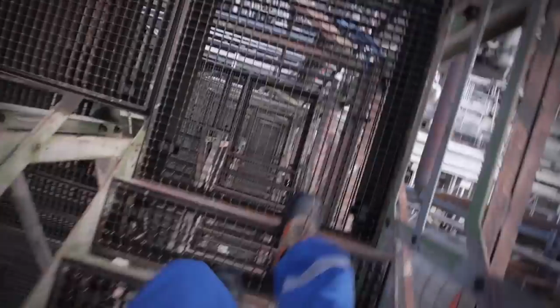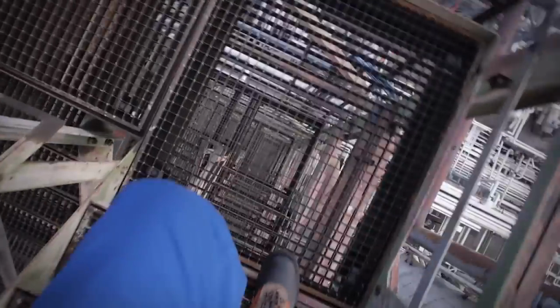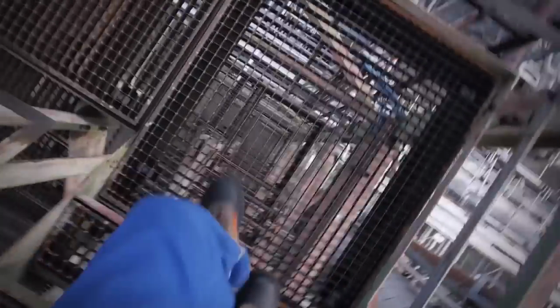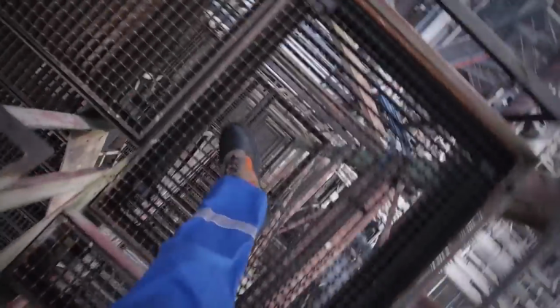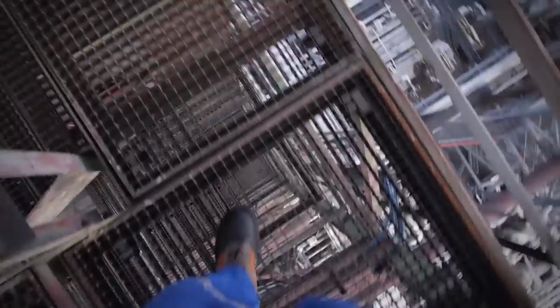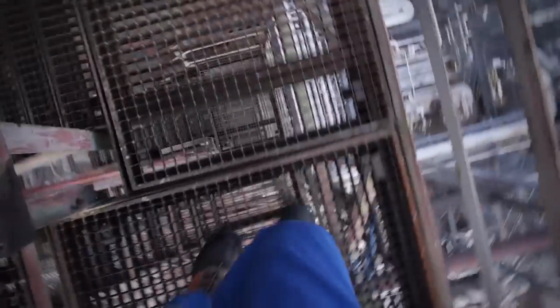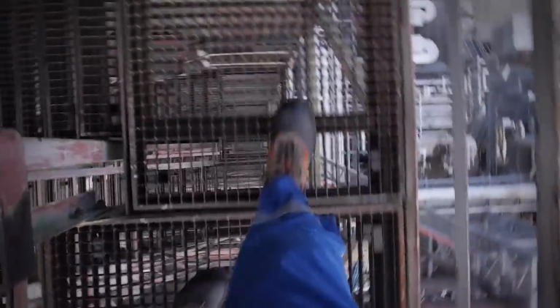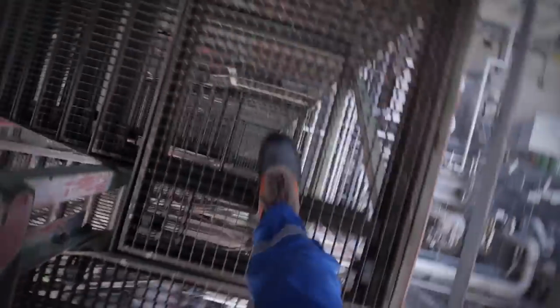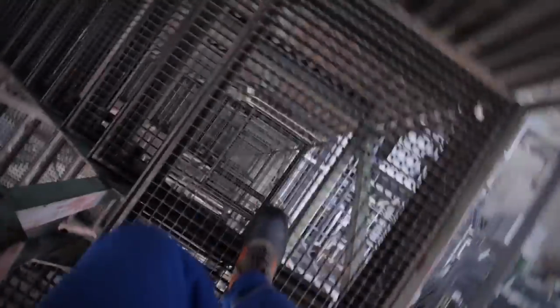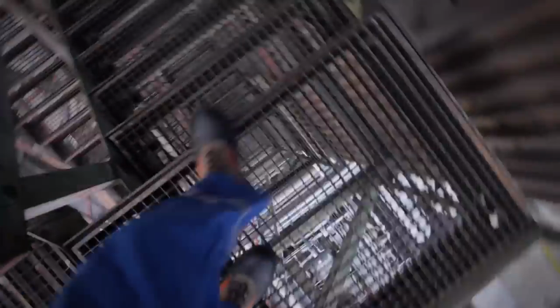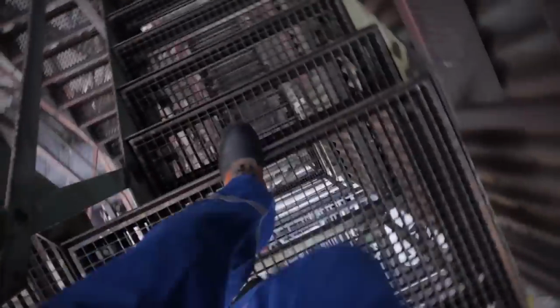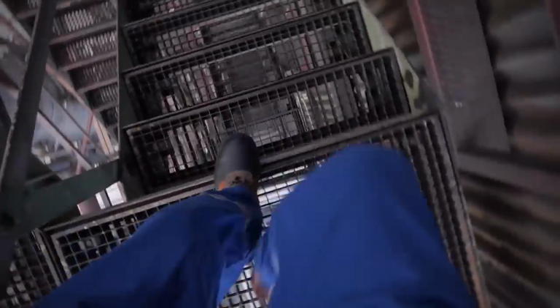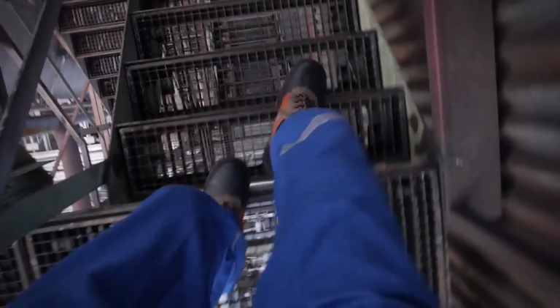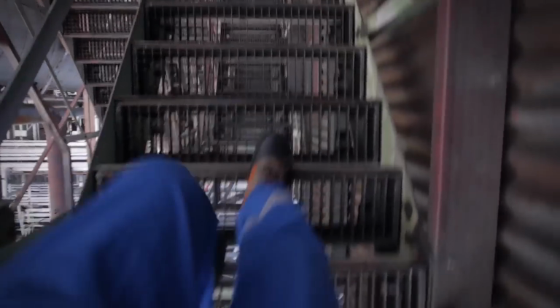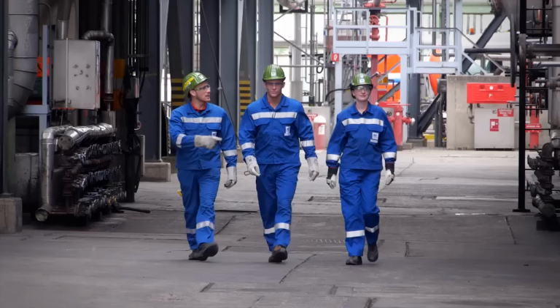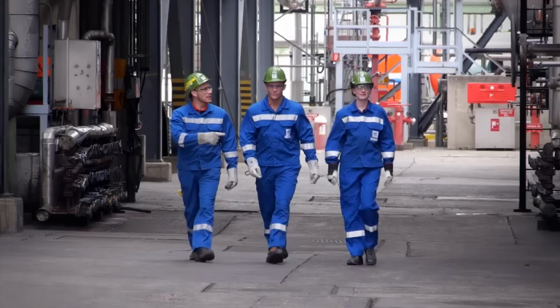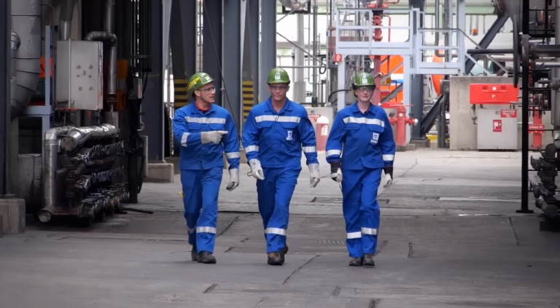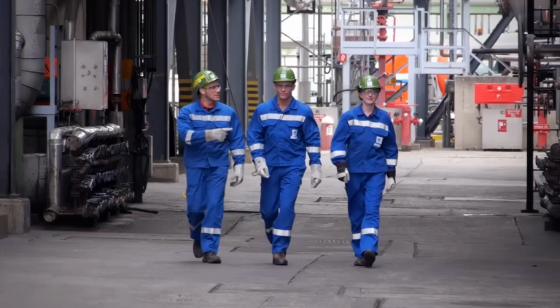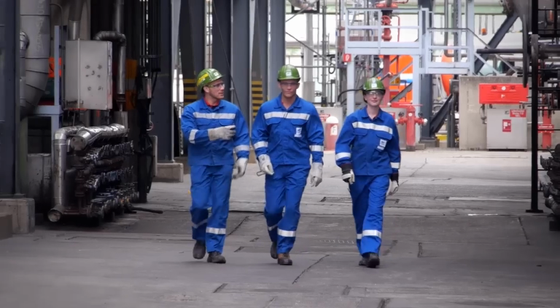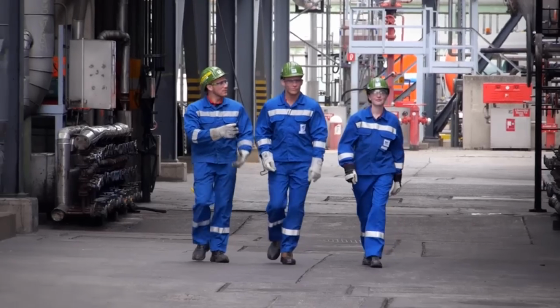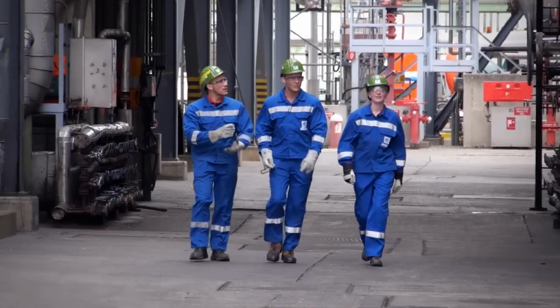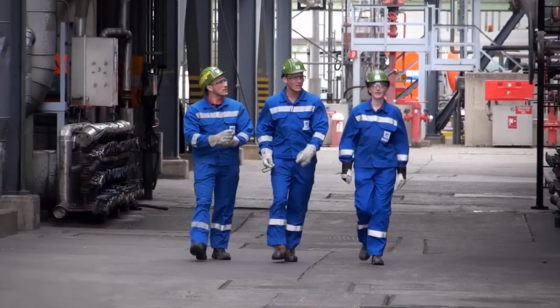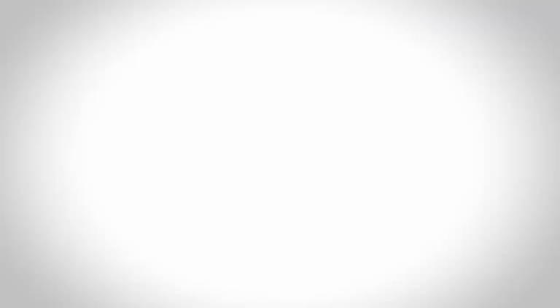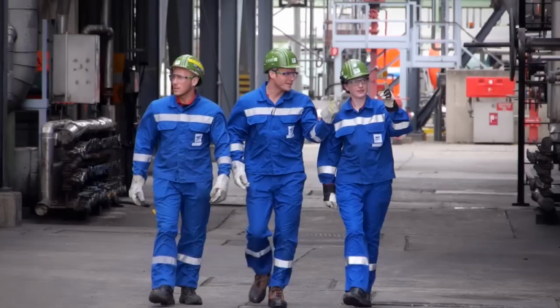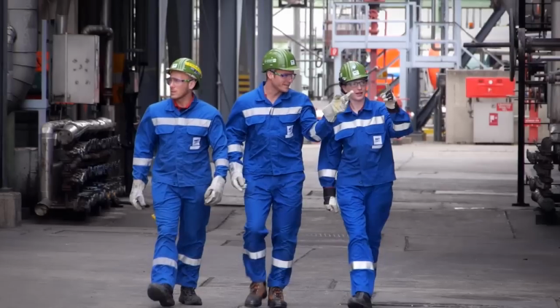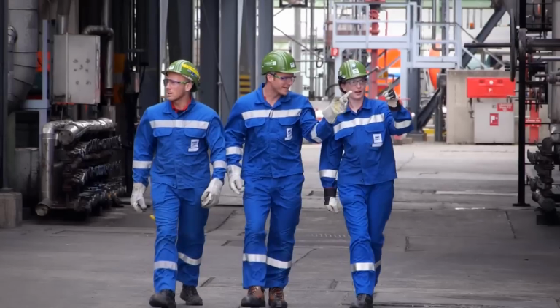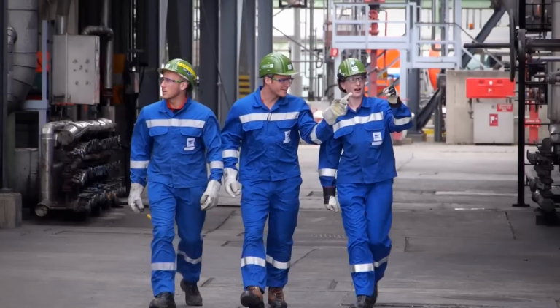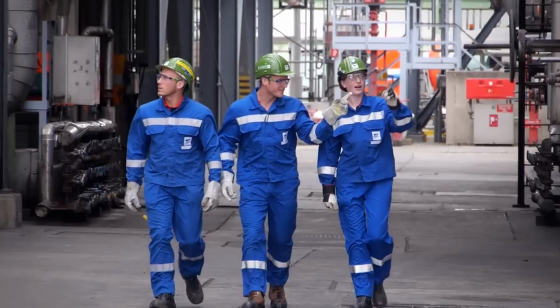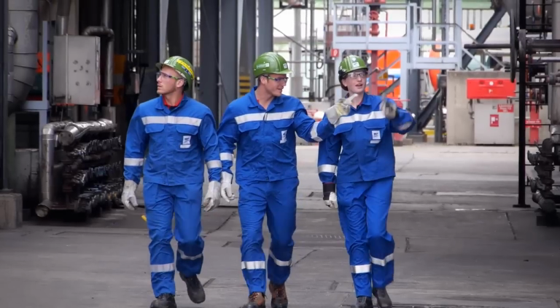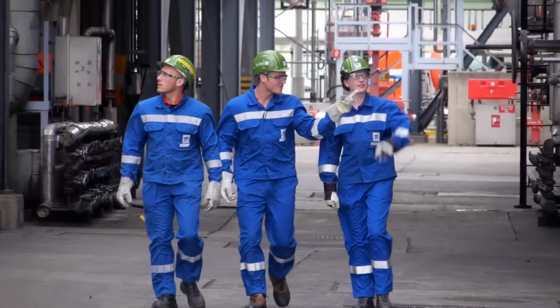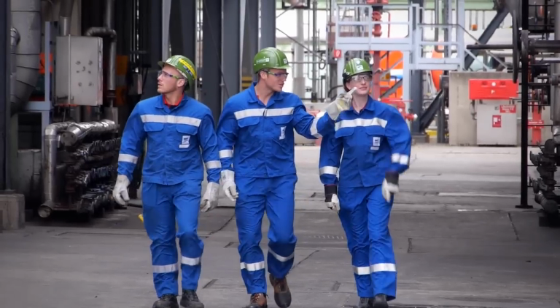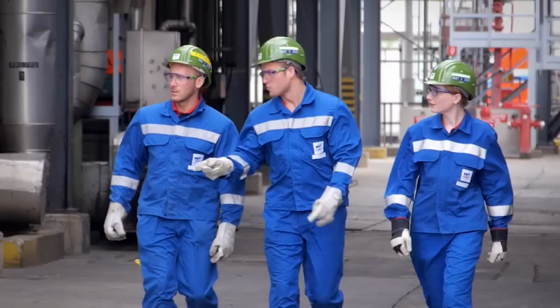With all these activities, compliance with the high safety standards is always the utmost priority.